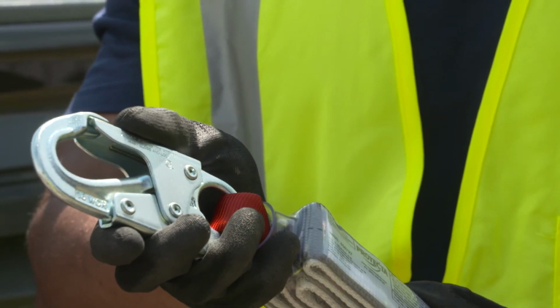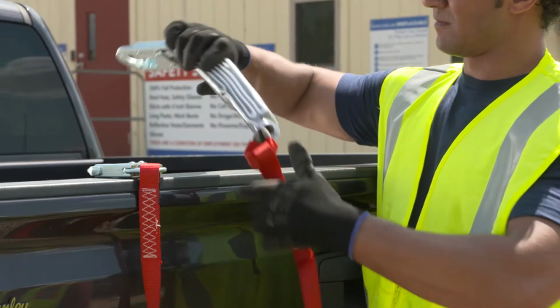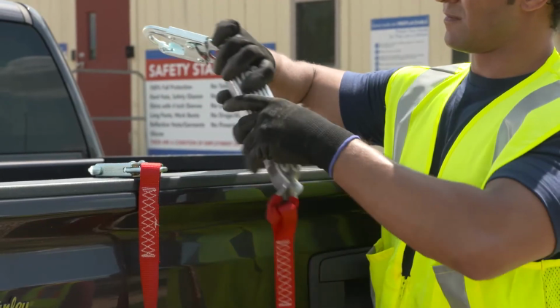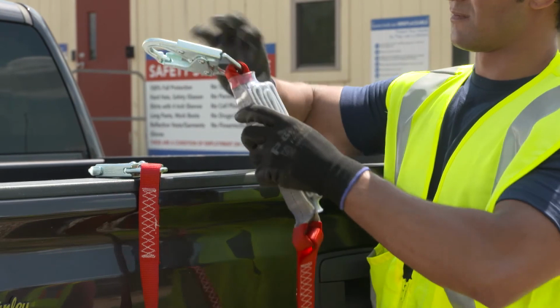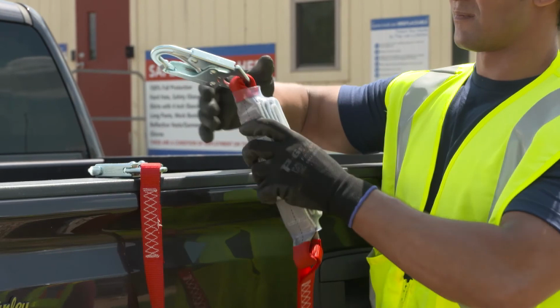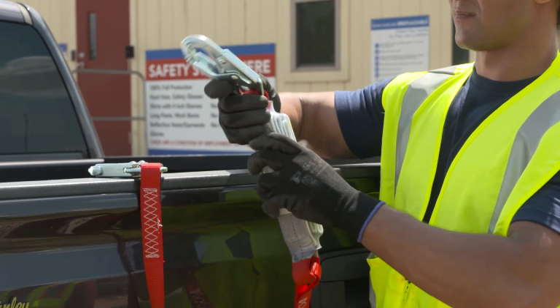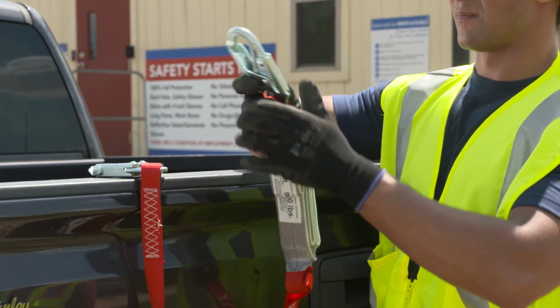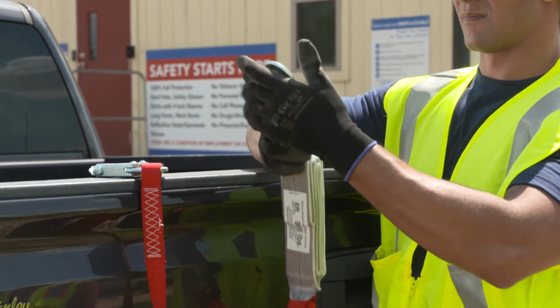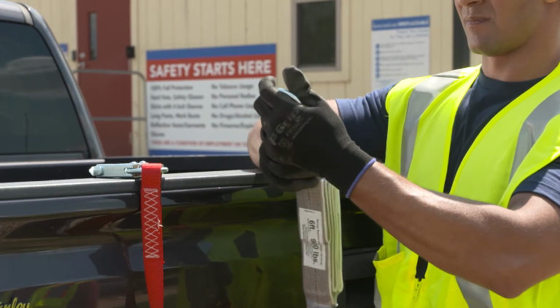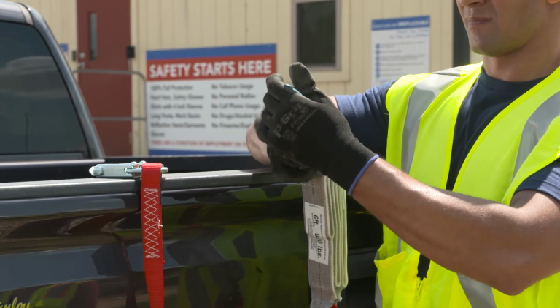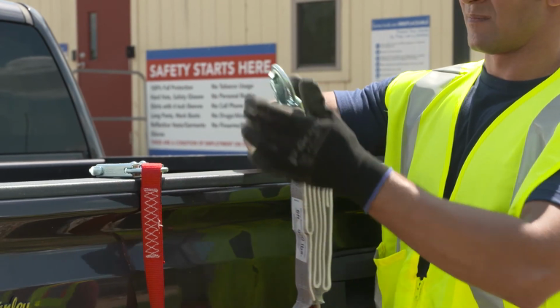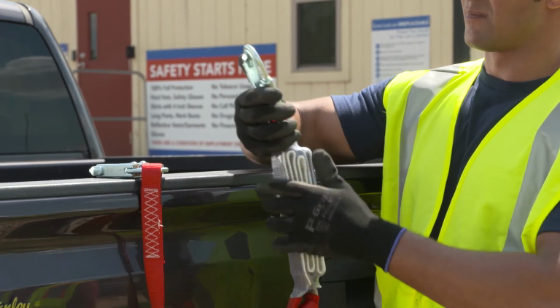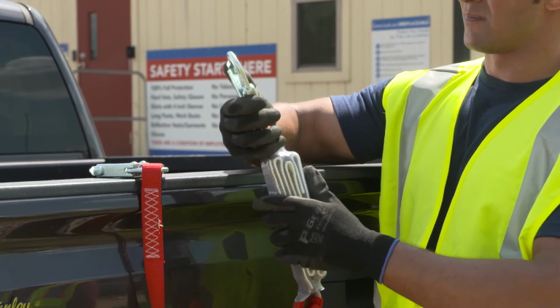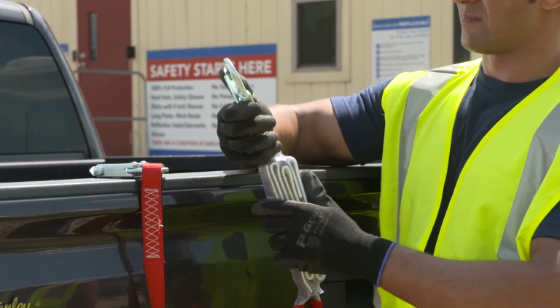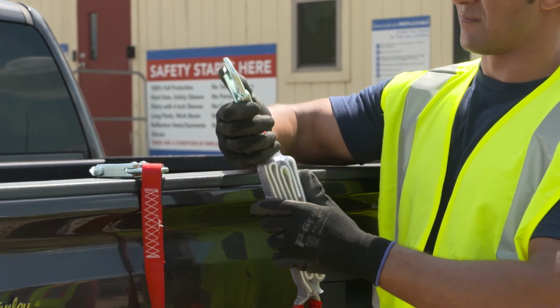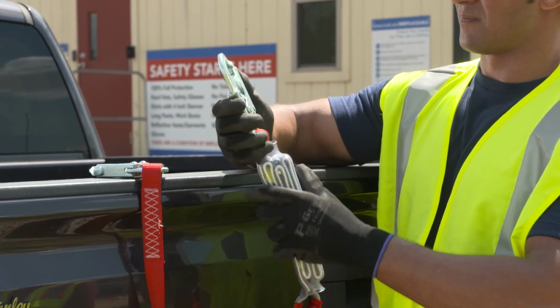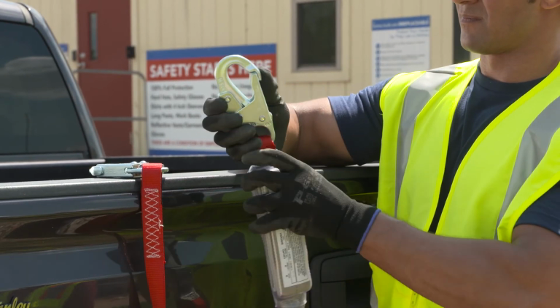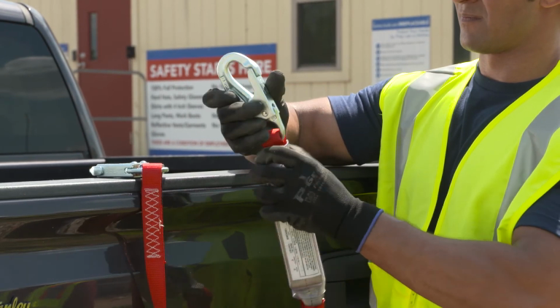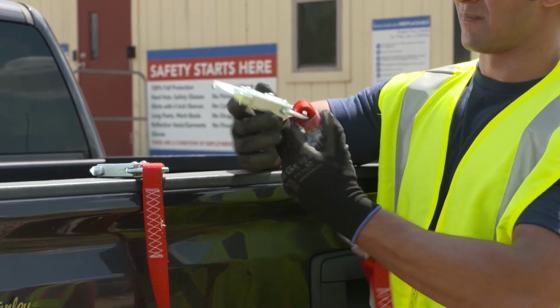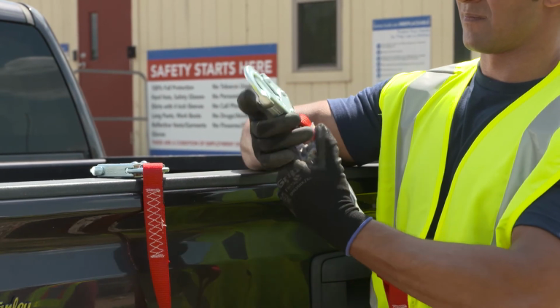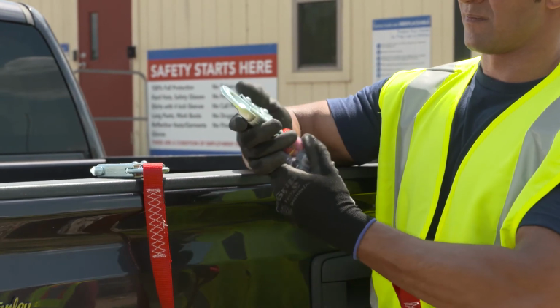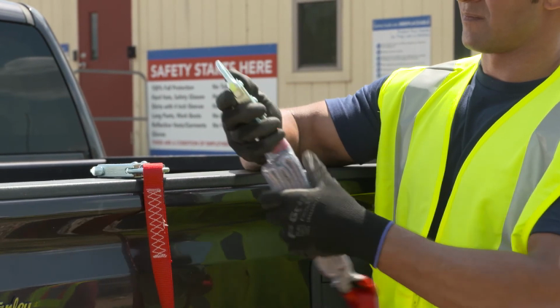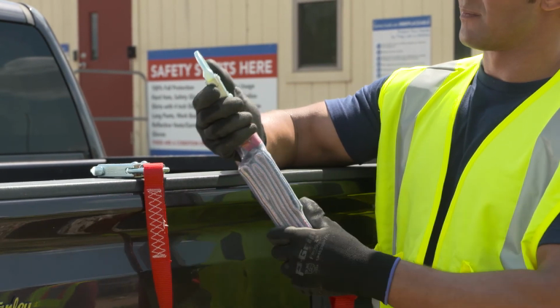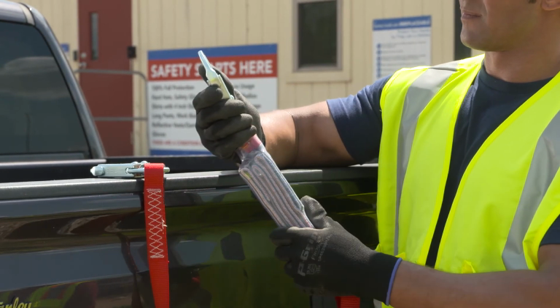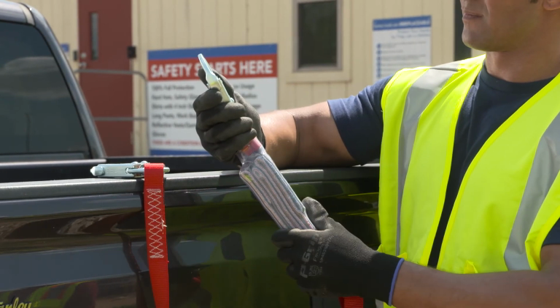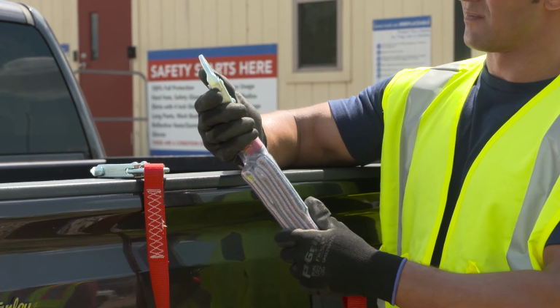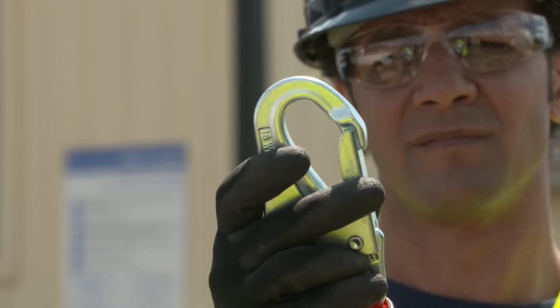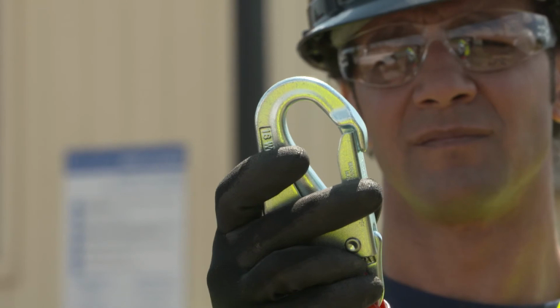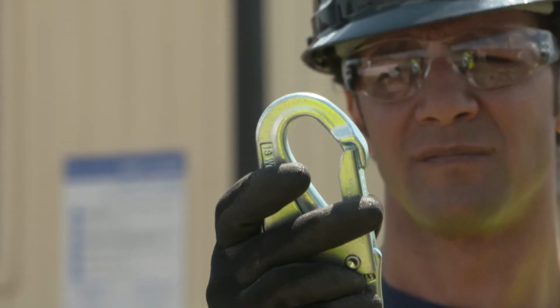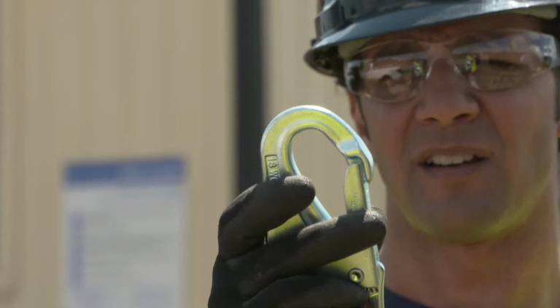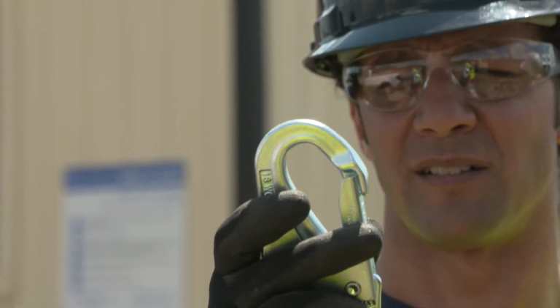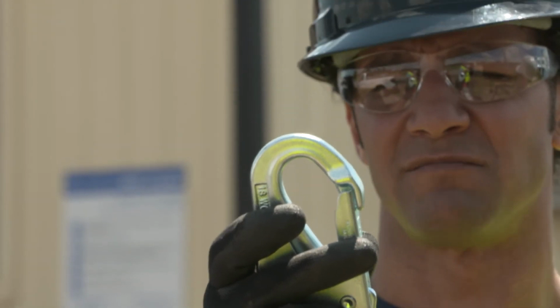Remember, a lanyard is one-time use only. It's like an airbag — once deployed, it must be replaced.